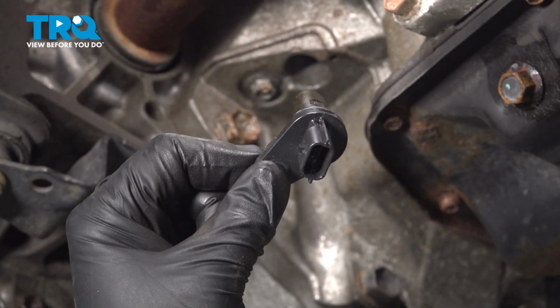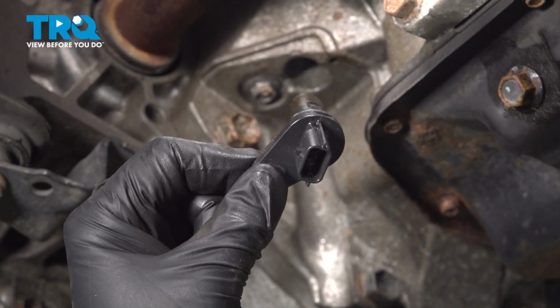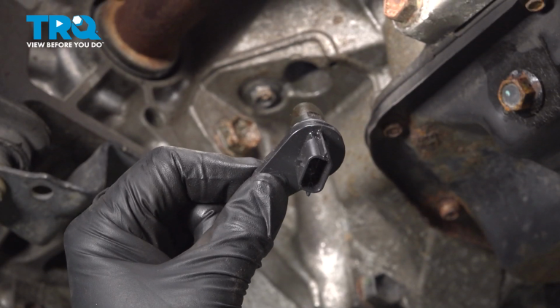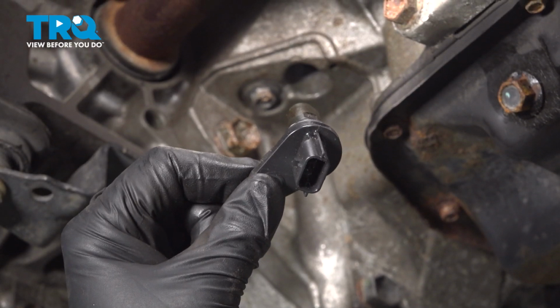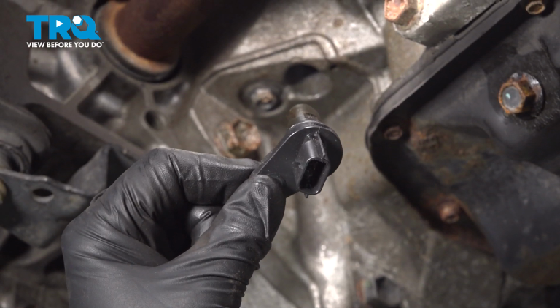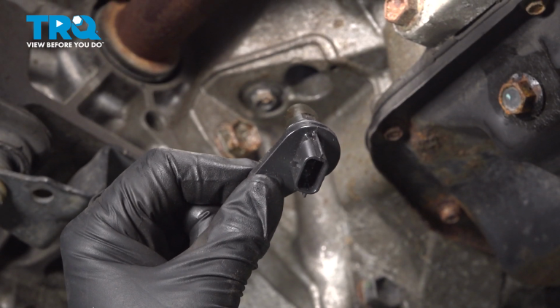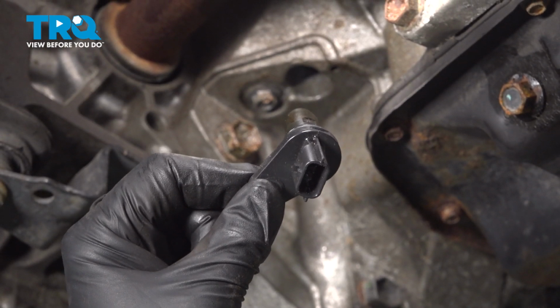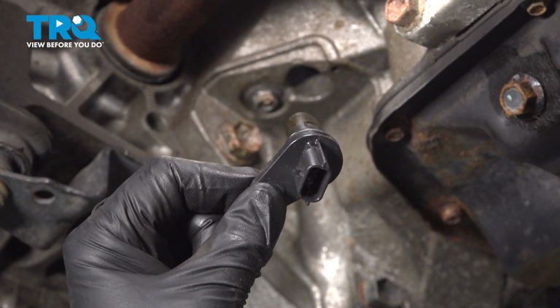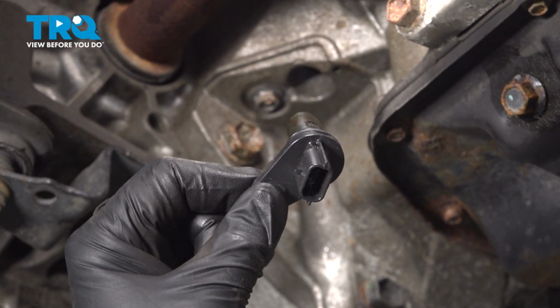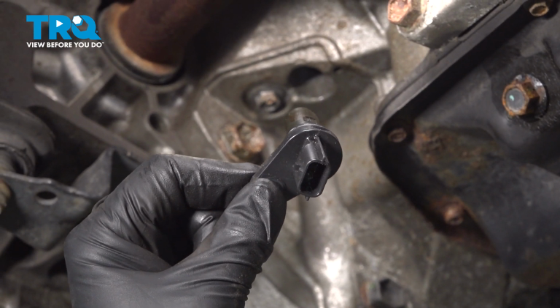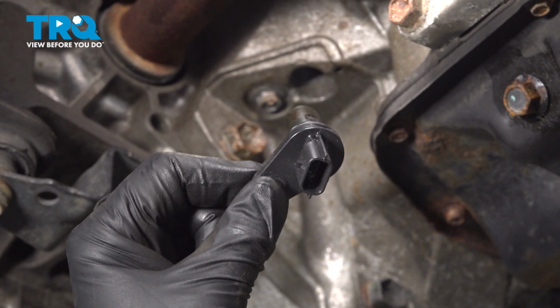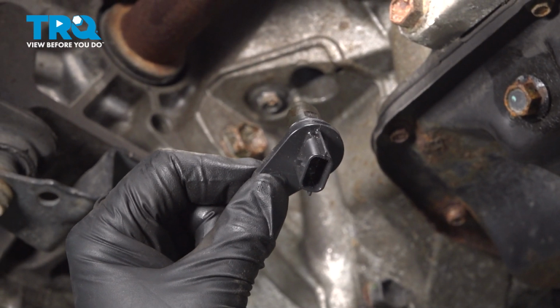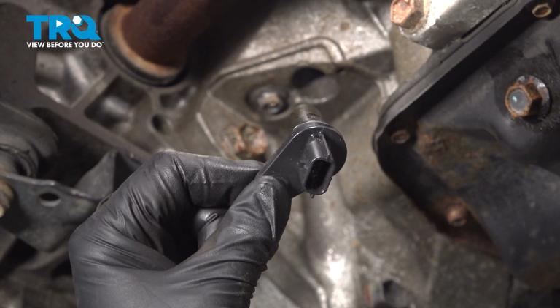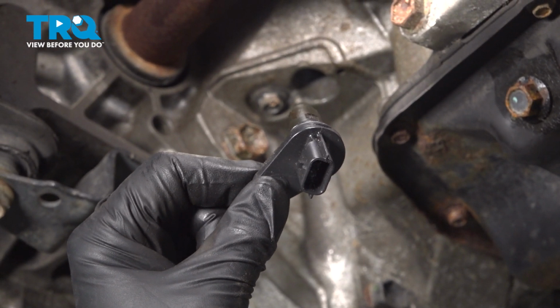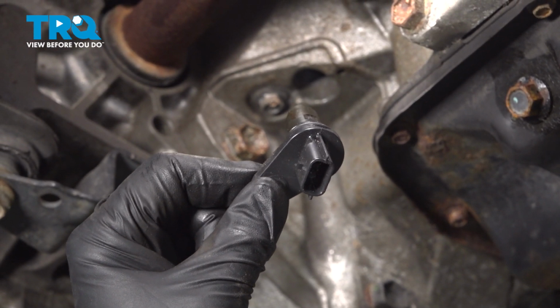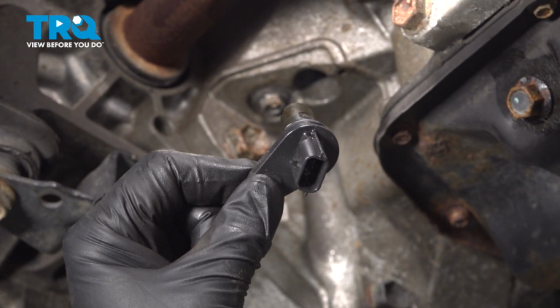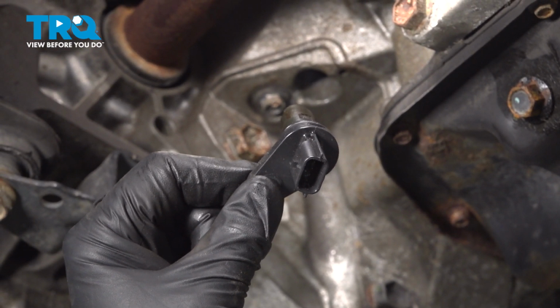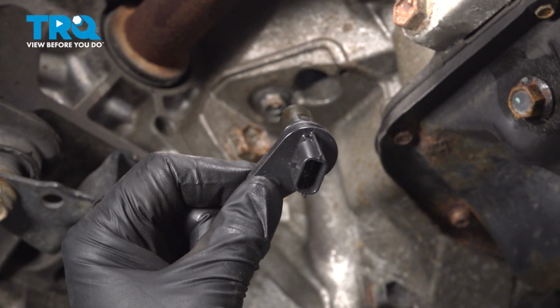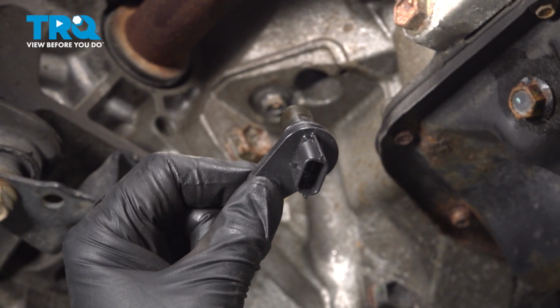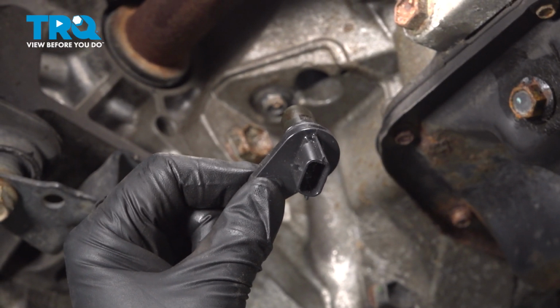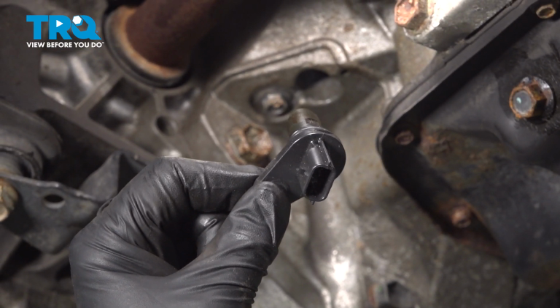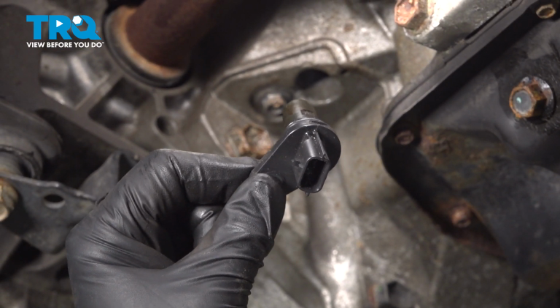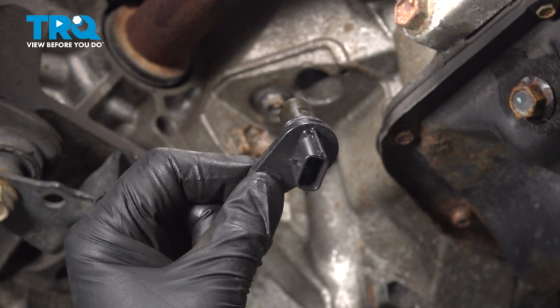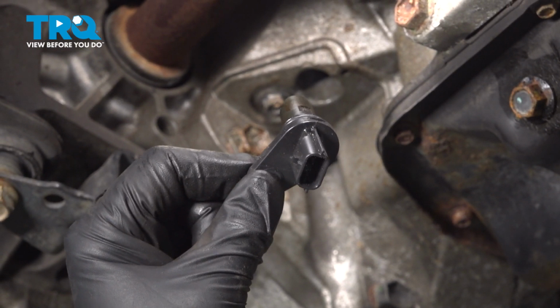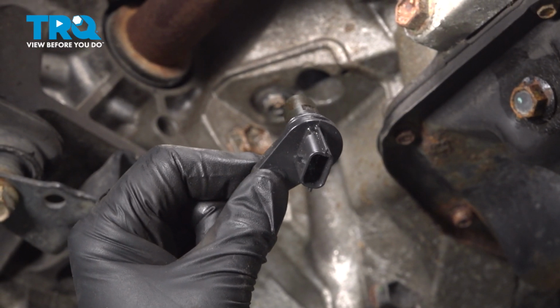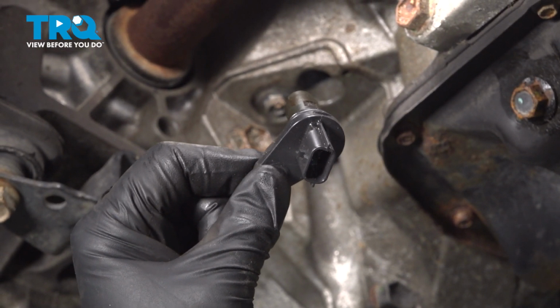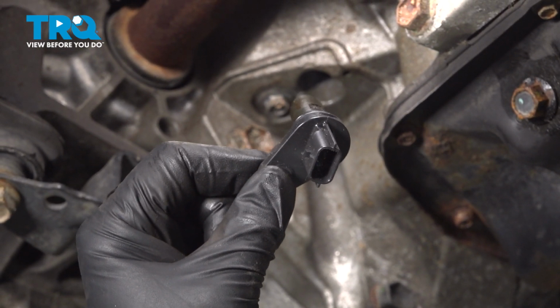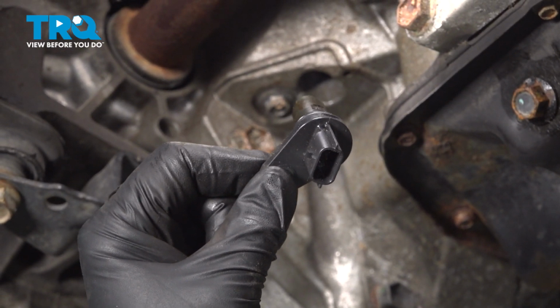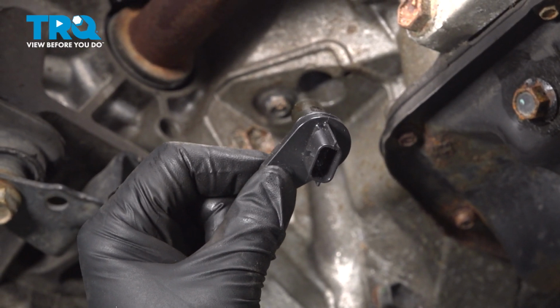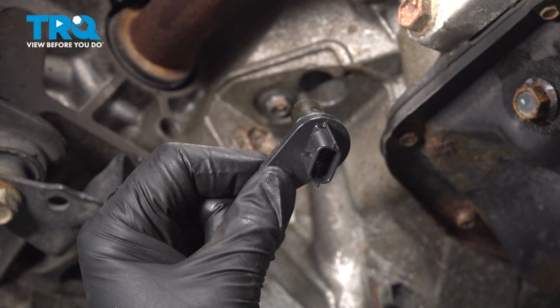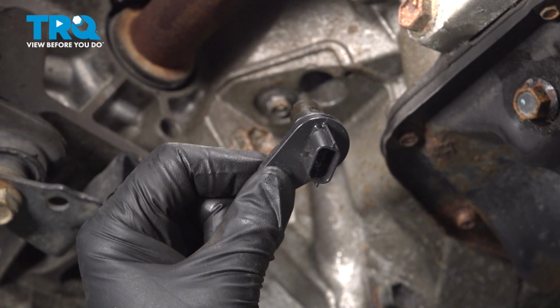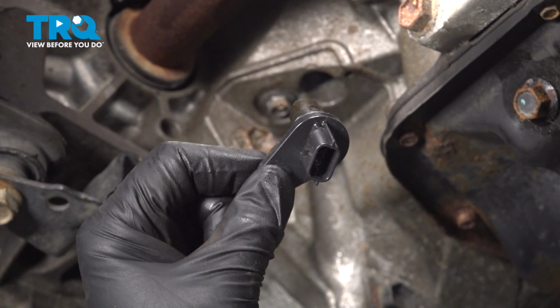In this video we're going to show you how to install the crank sensor on your Nissan Versa, located on the back side of the engine.